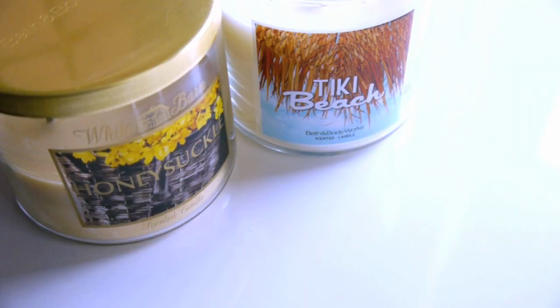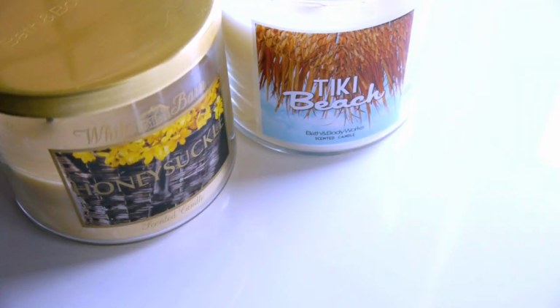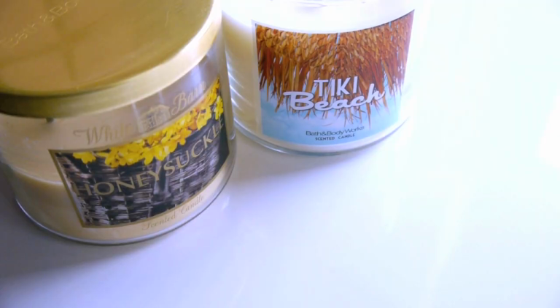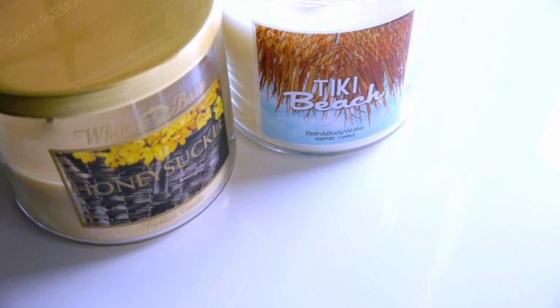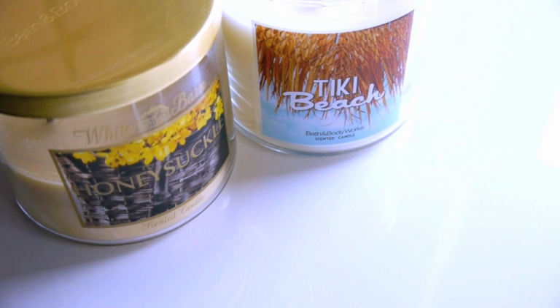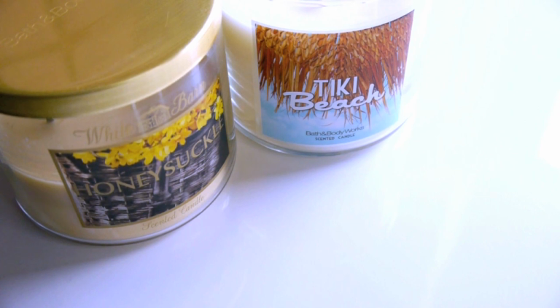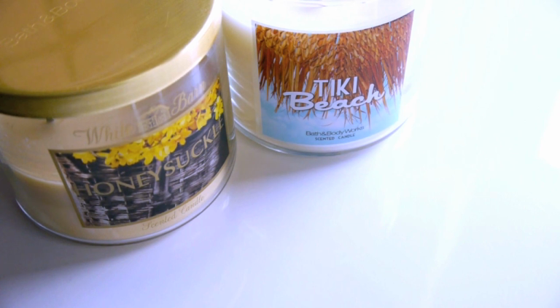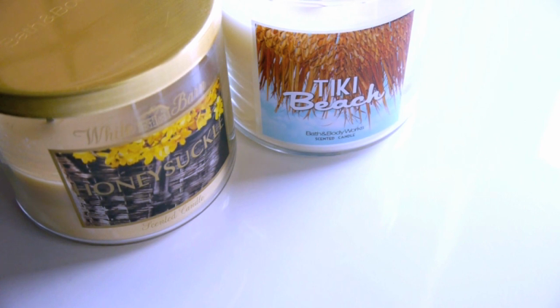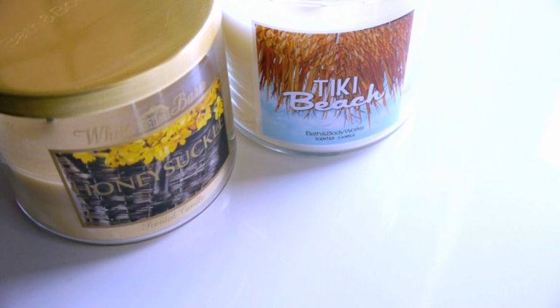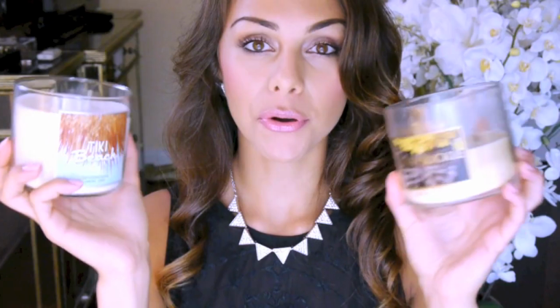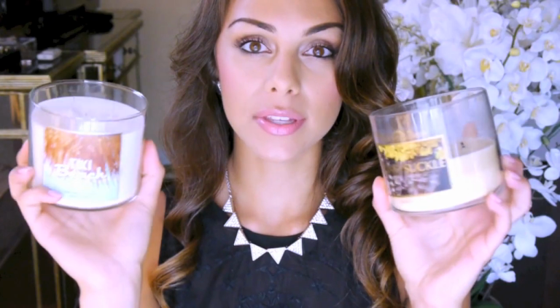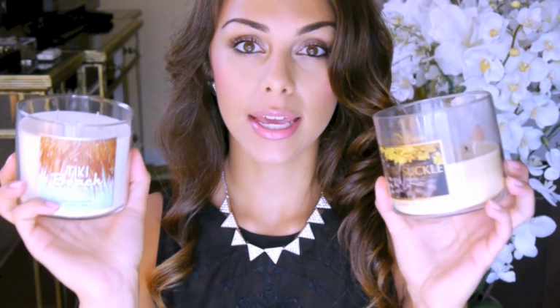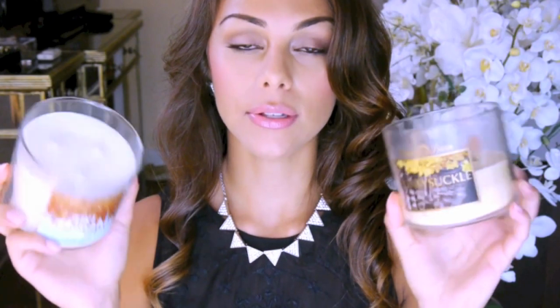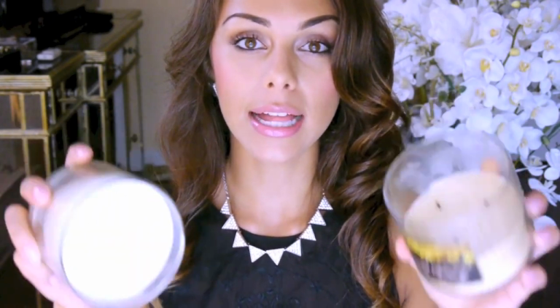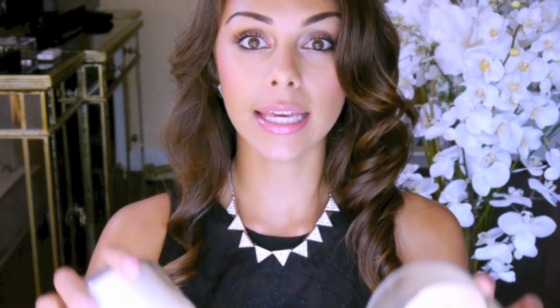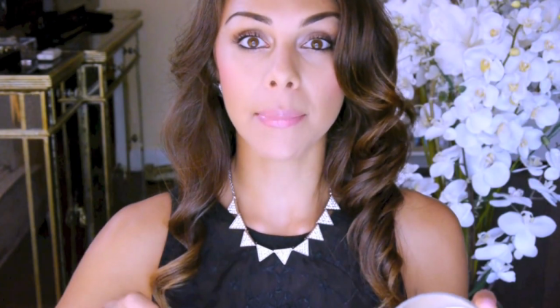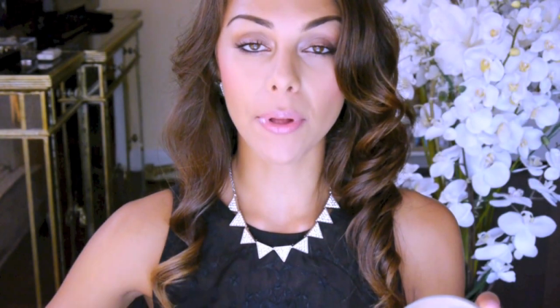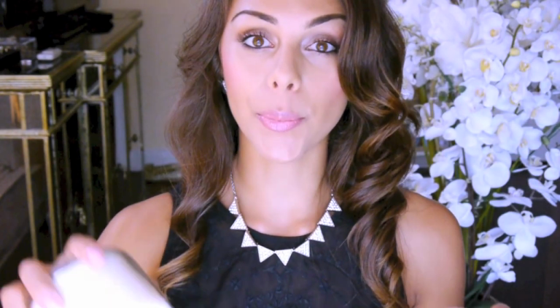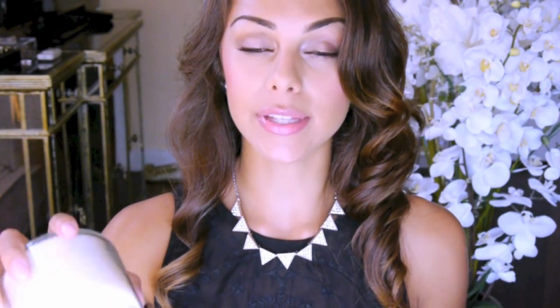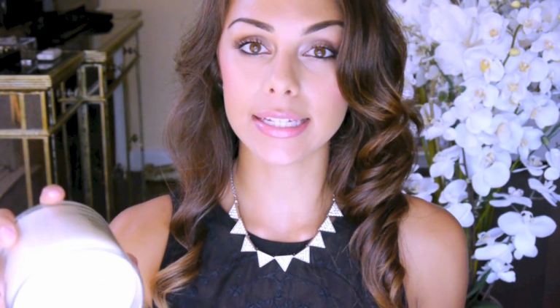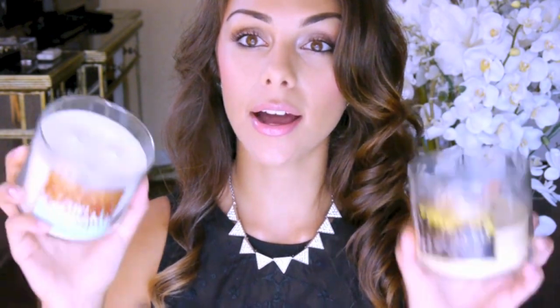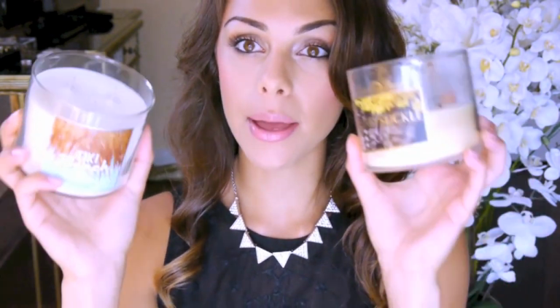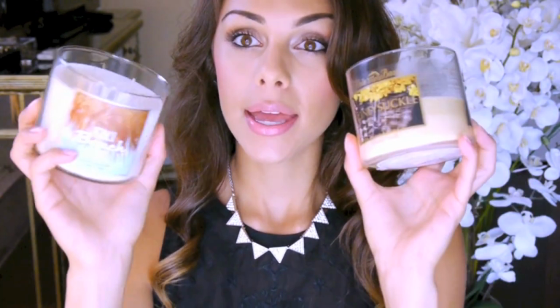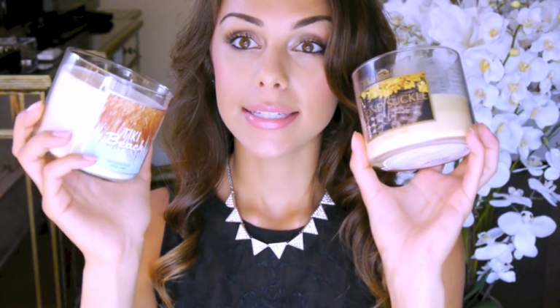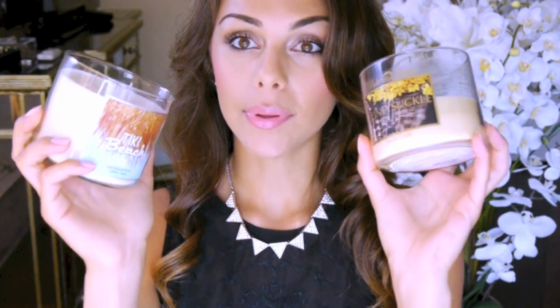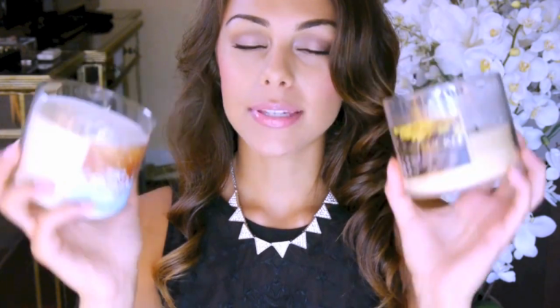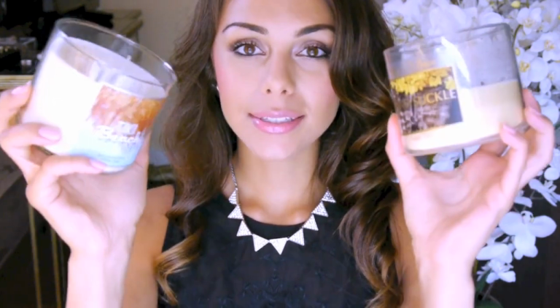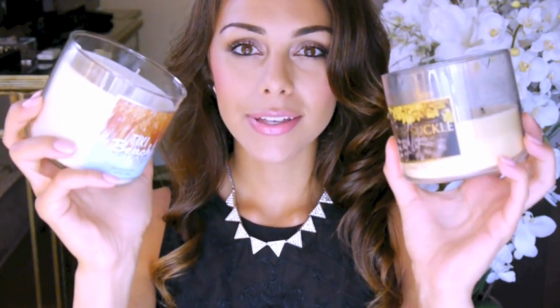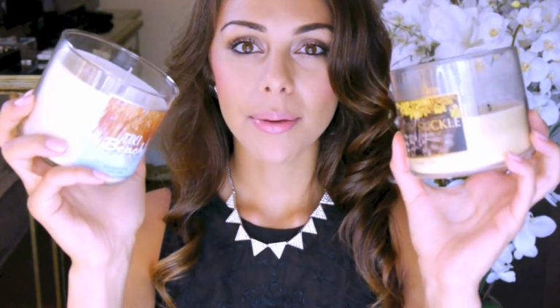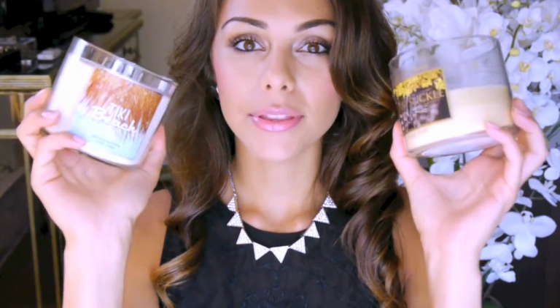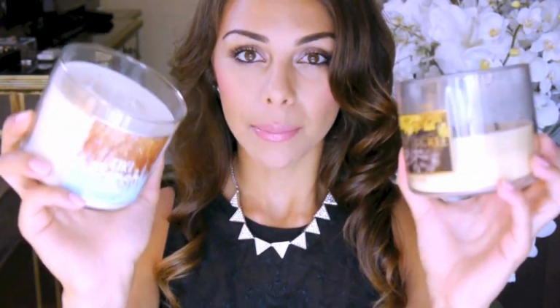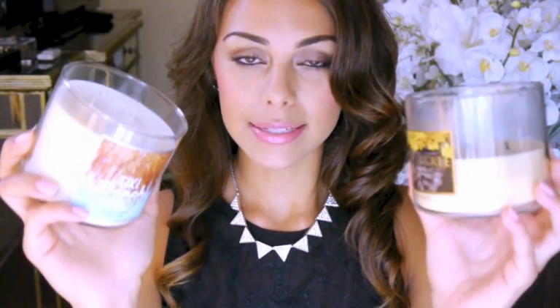If you want a more detailed review of both of these candles, I'll link my blog post on them down below. Still loving them — they're amazing.